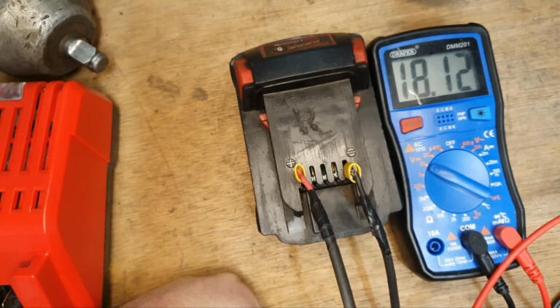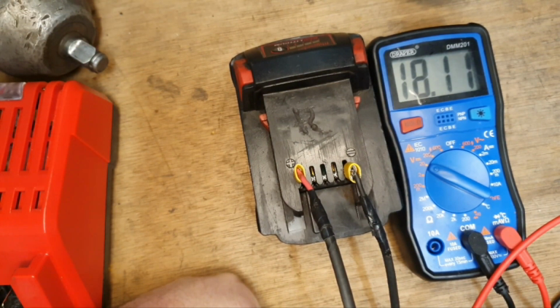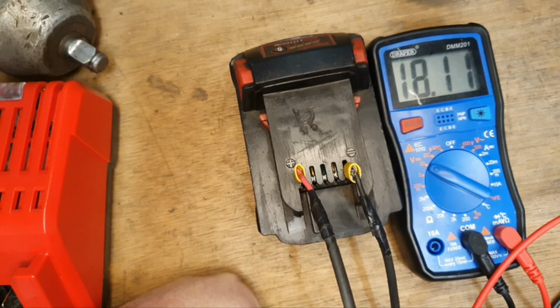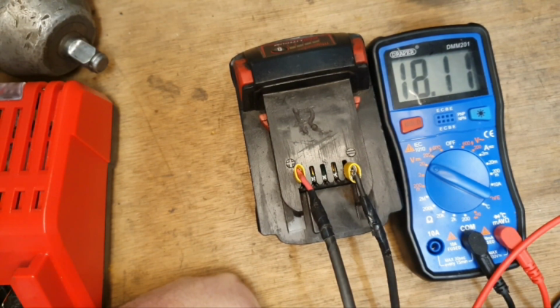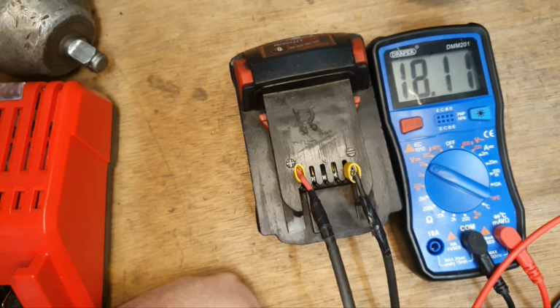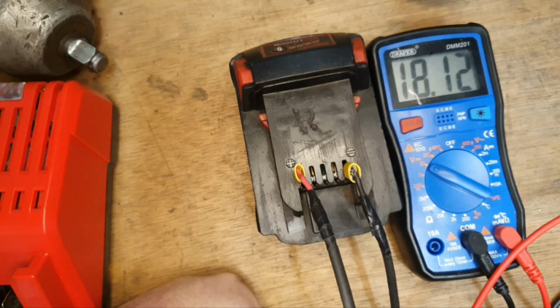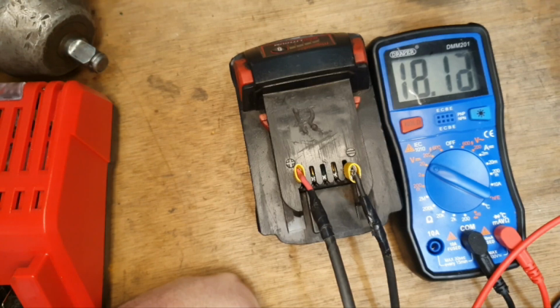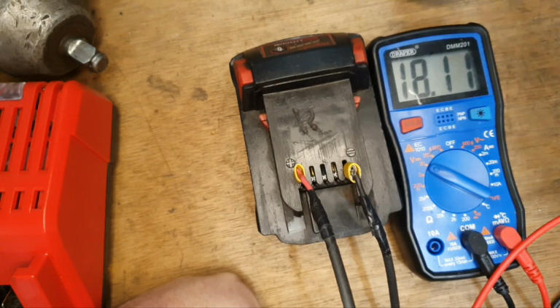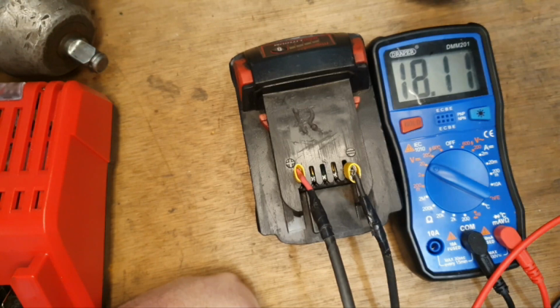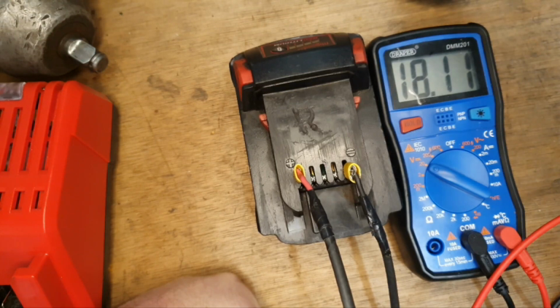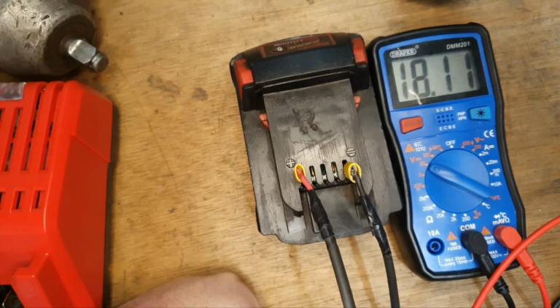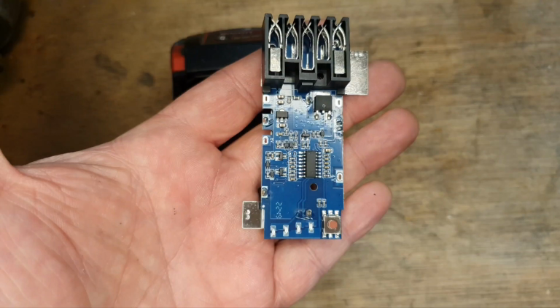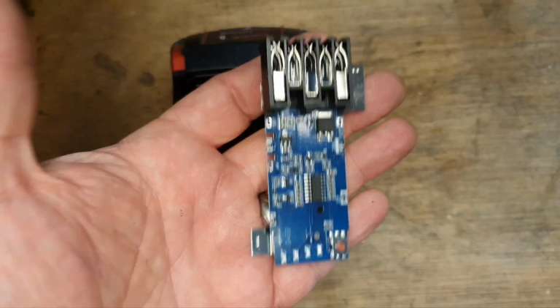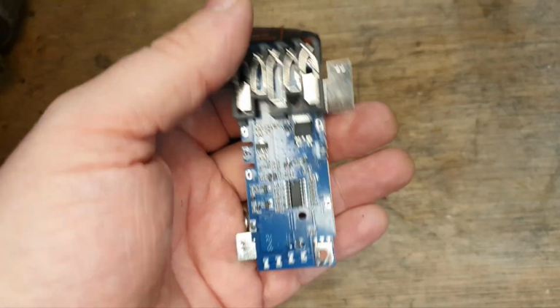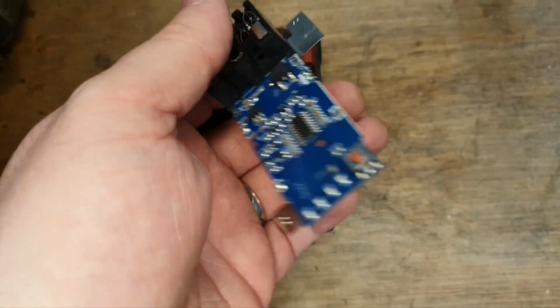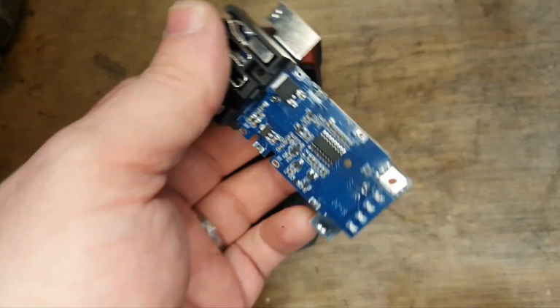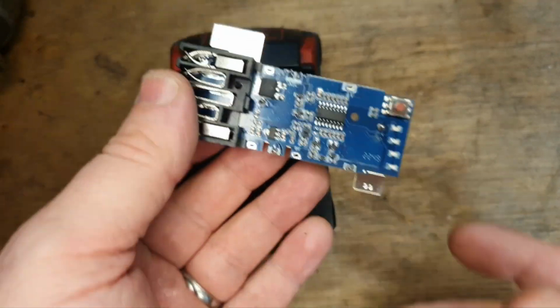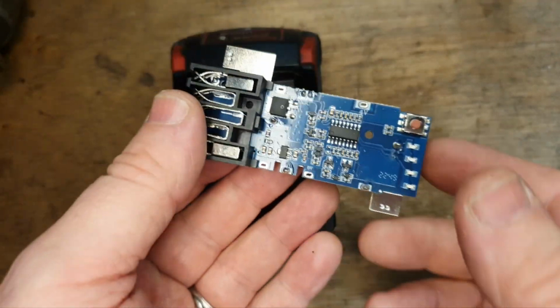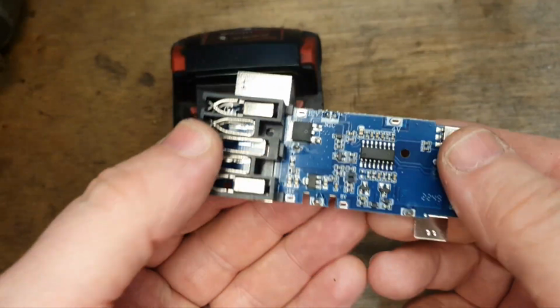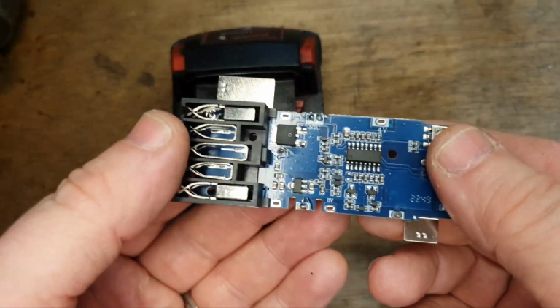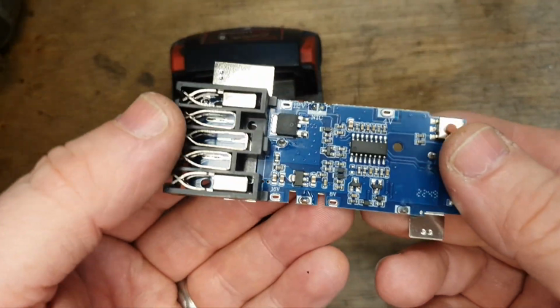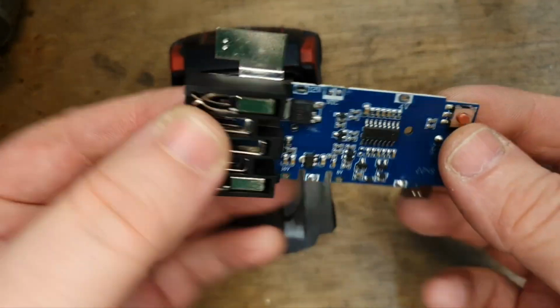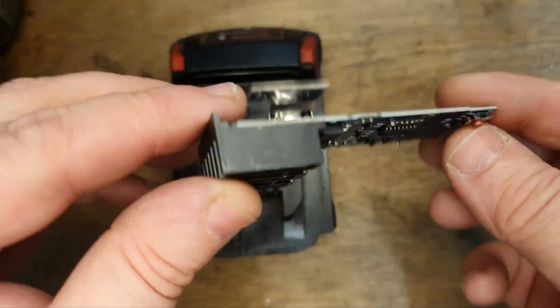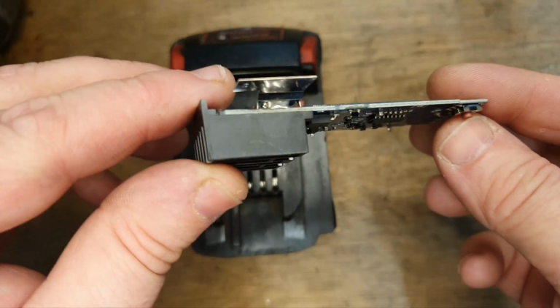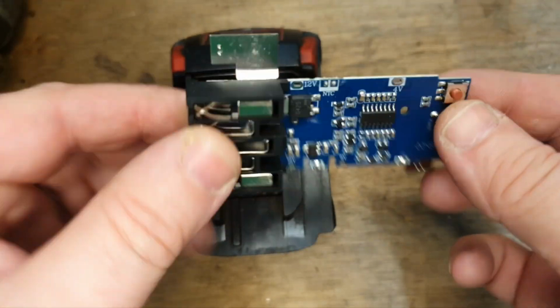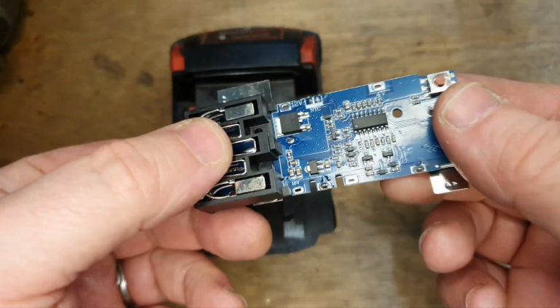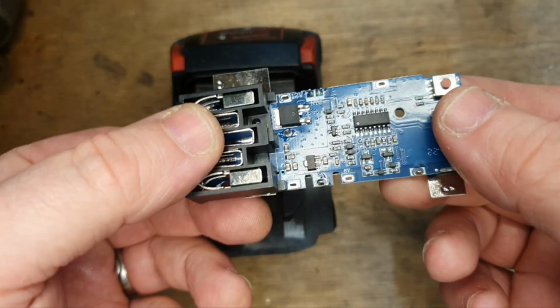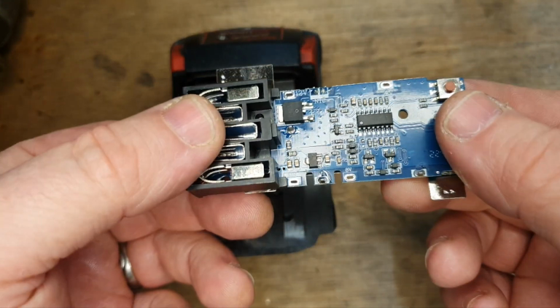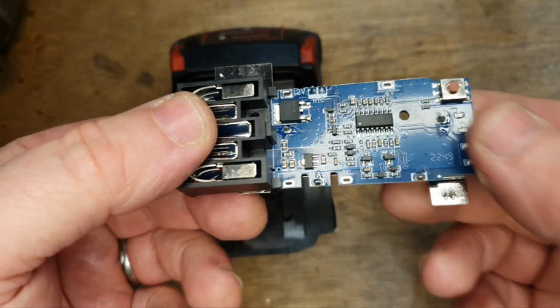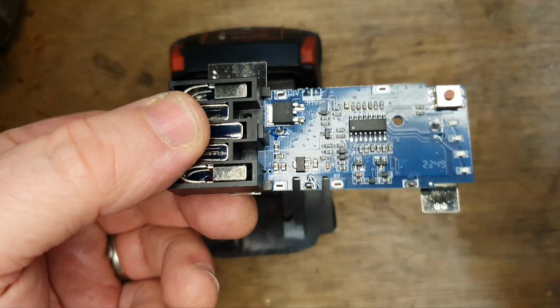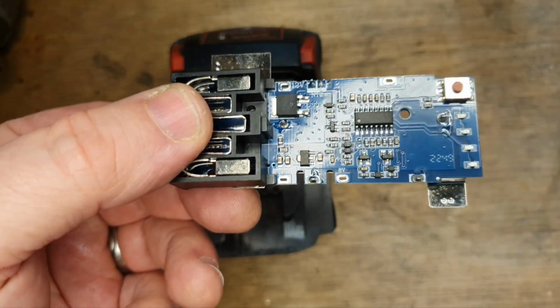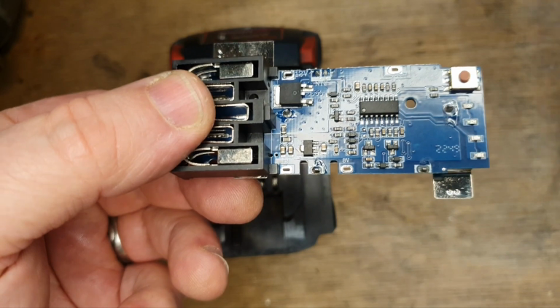So here's the brand new knock-off board that we're going to prep for the job.